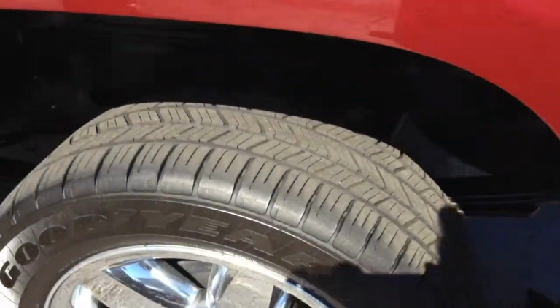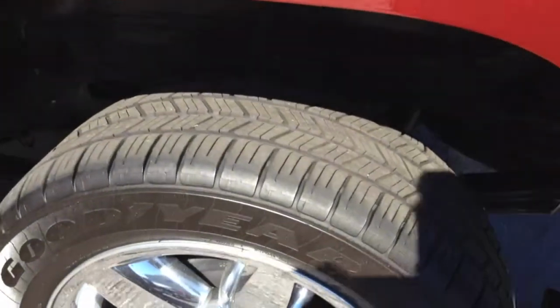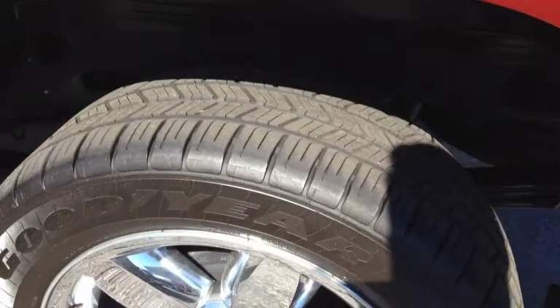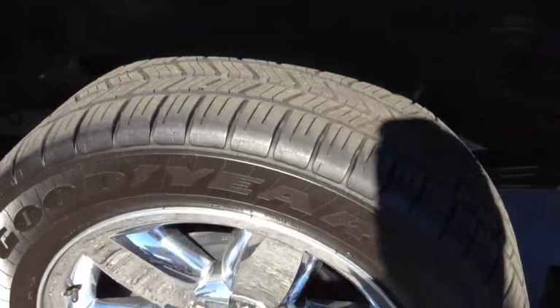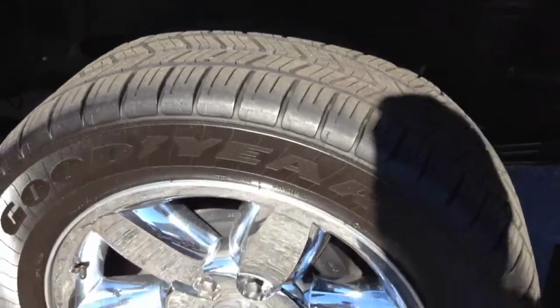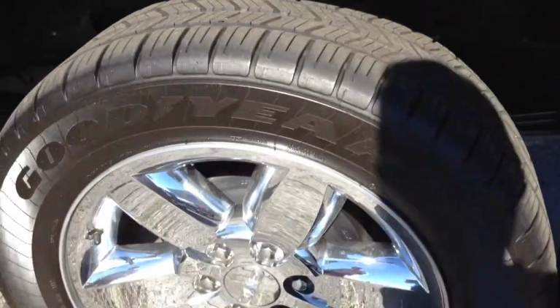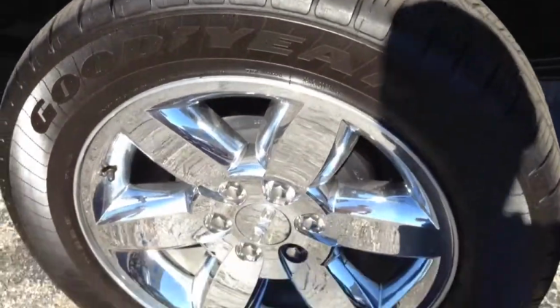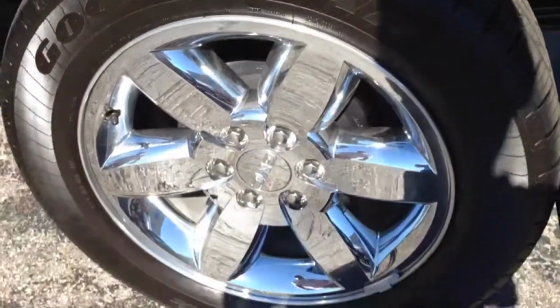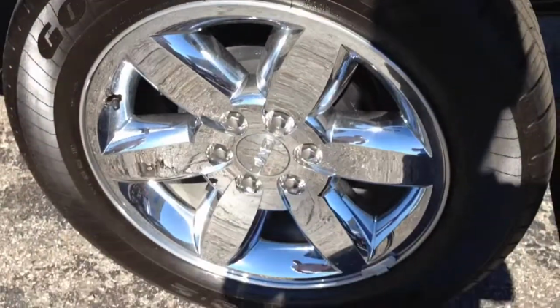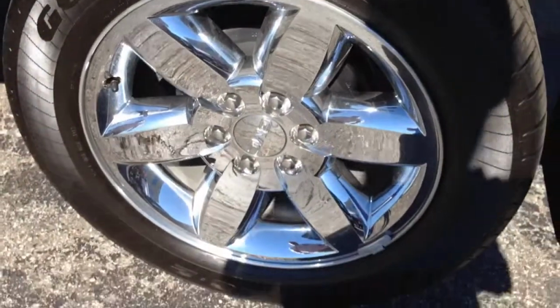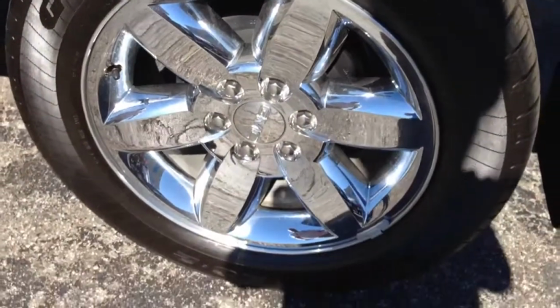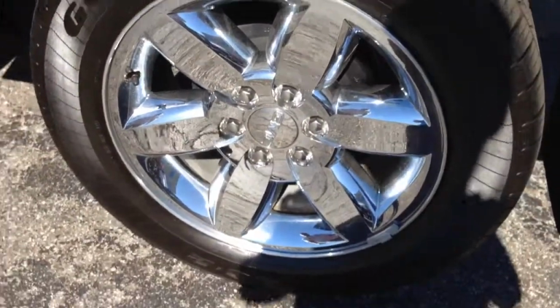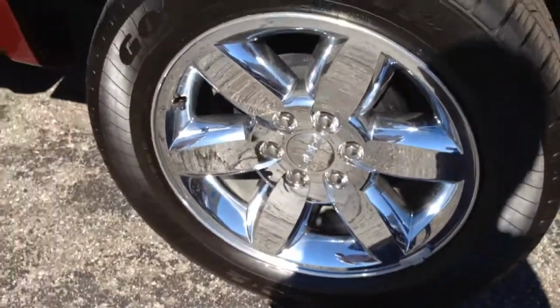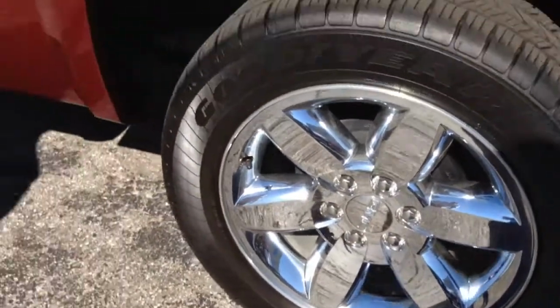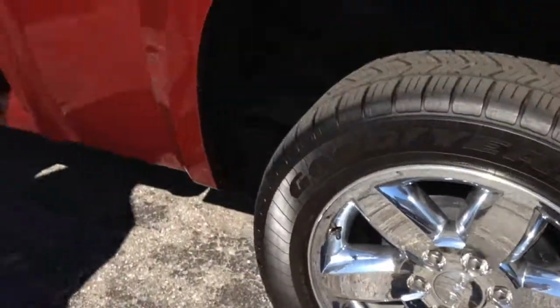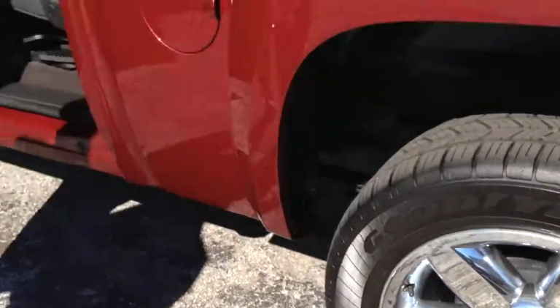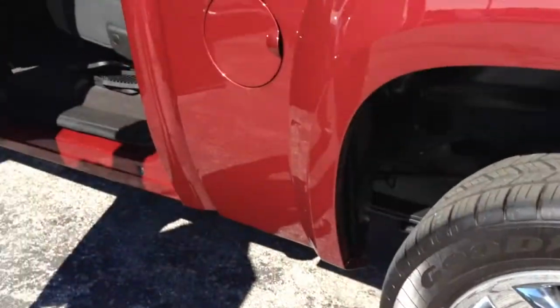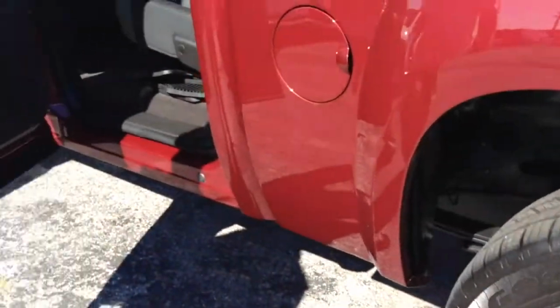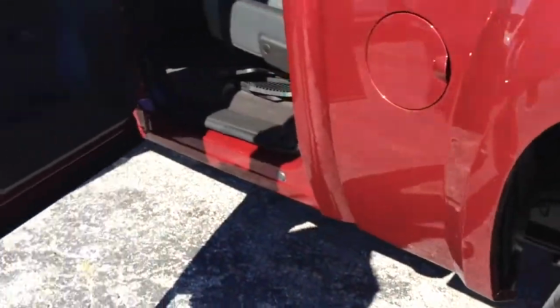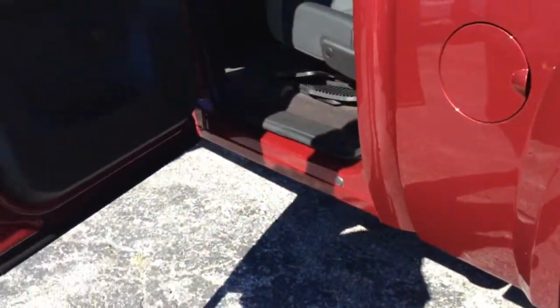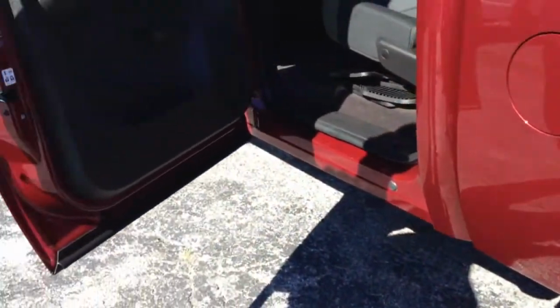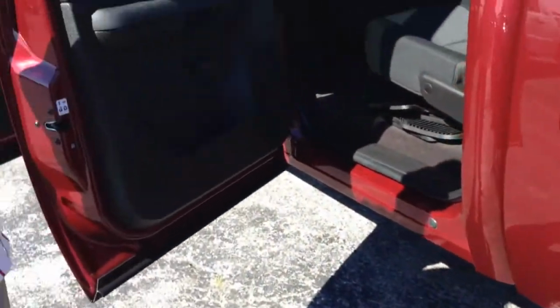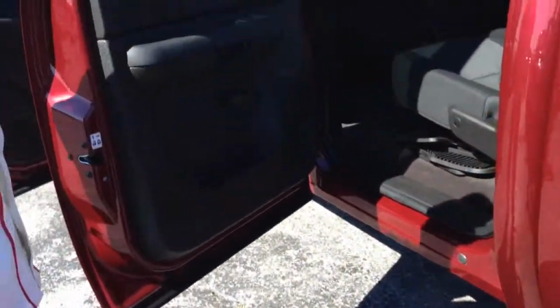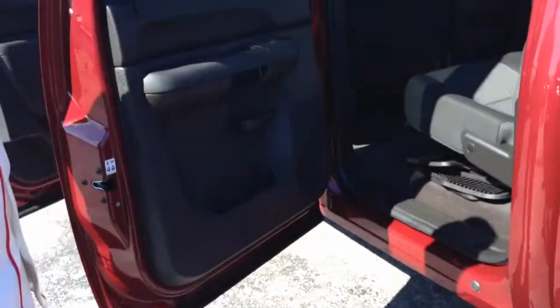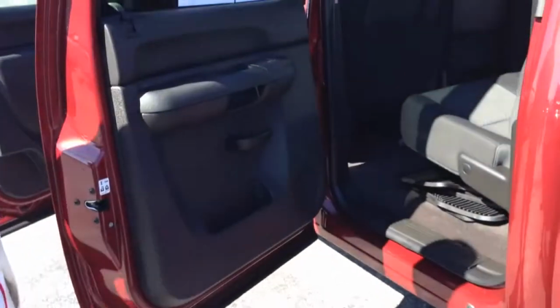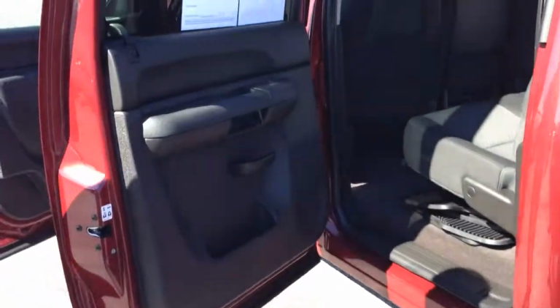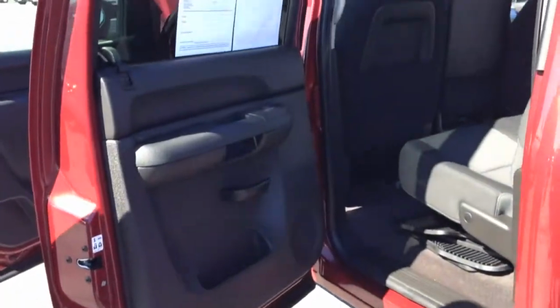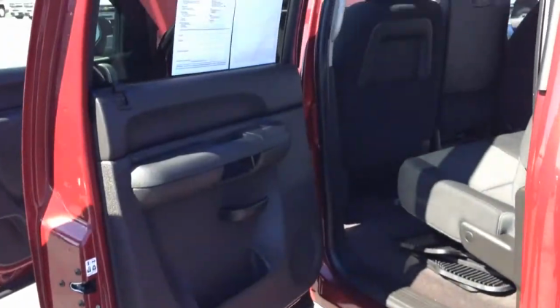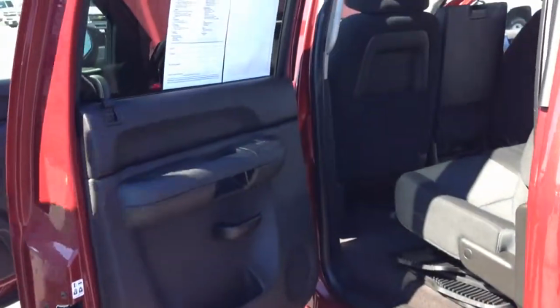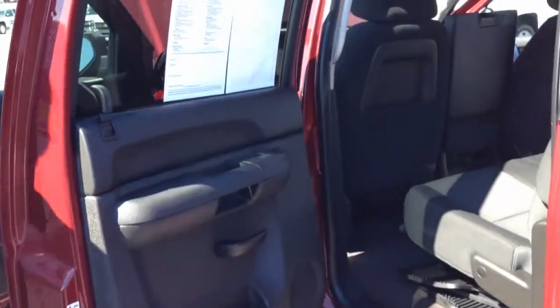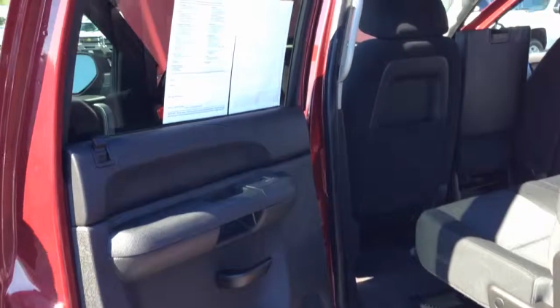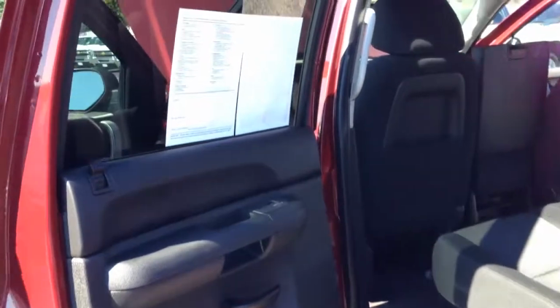I haven't found anything wrong with this truck yet. It looks like a very nice truck. It has 8,000 miles on it.